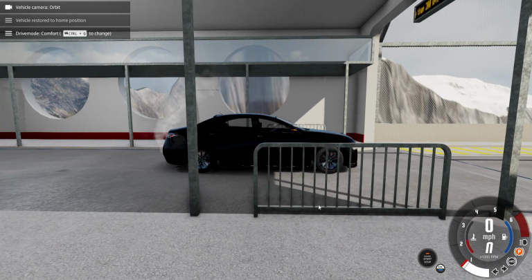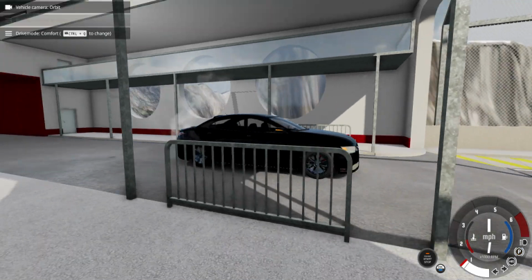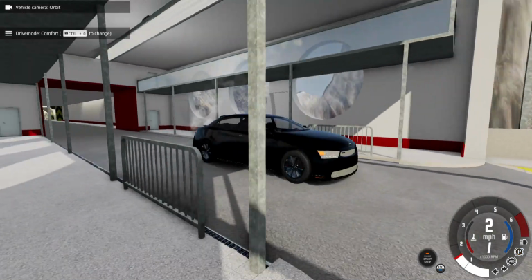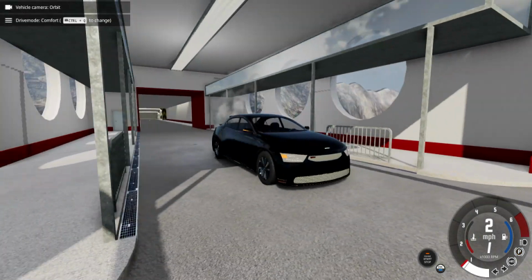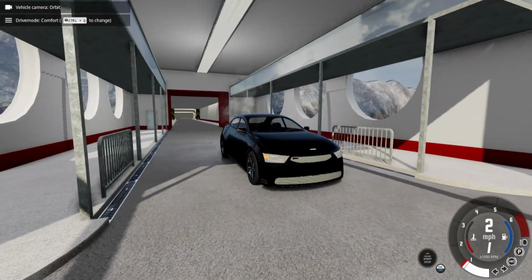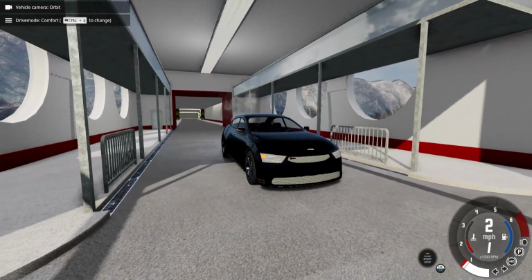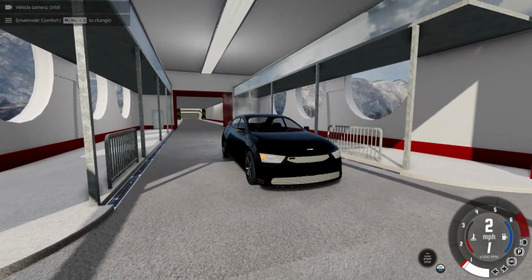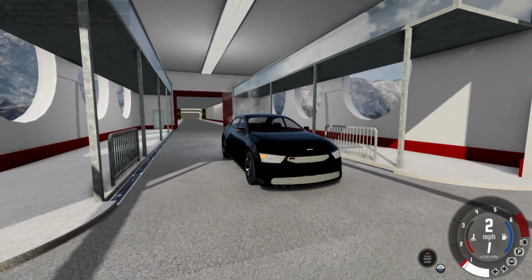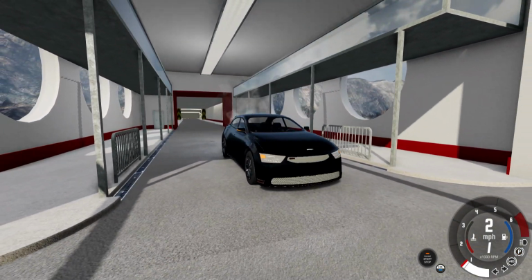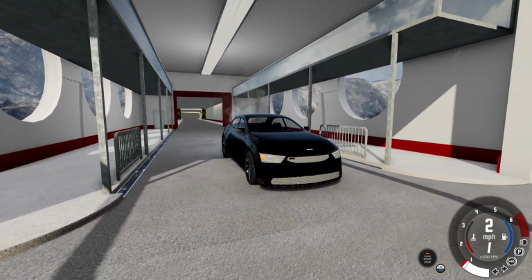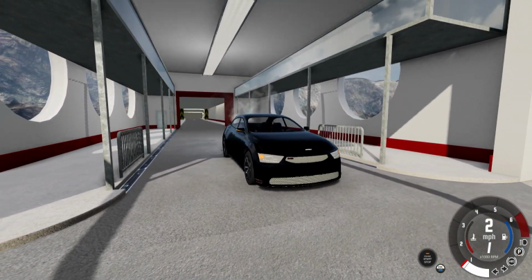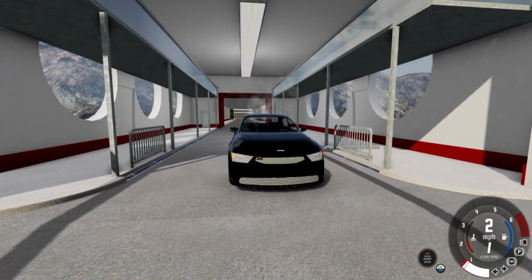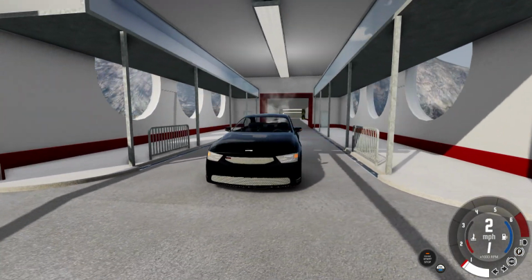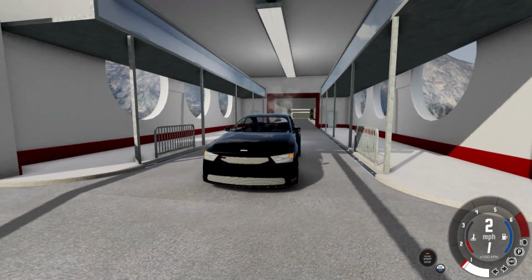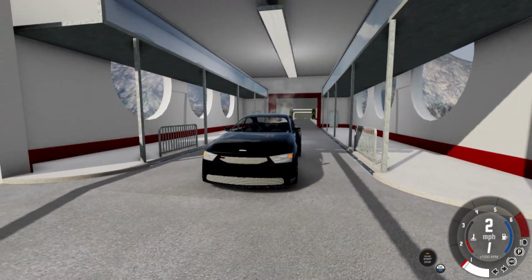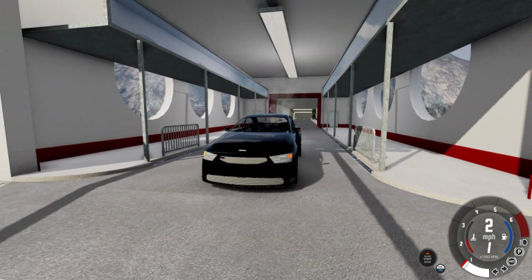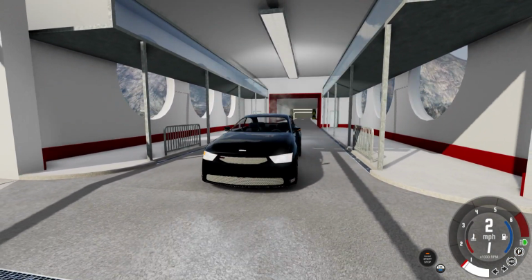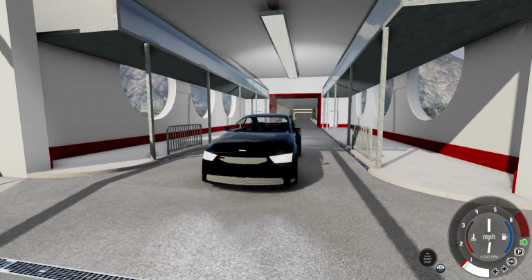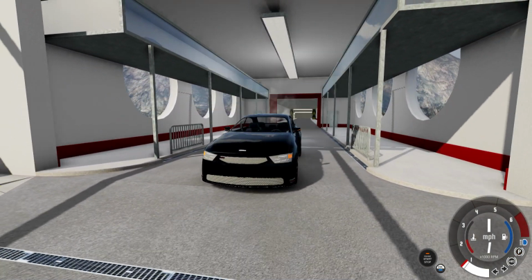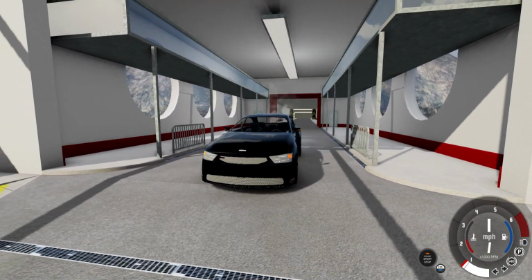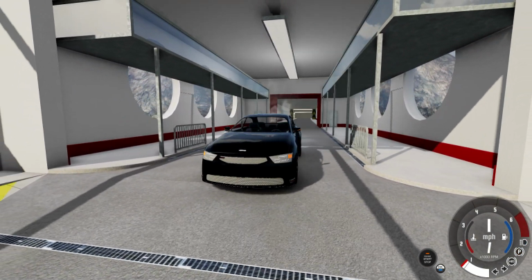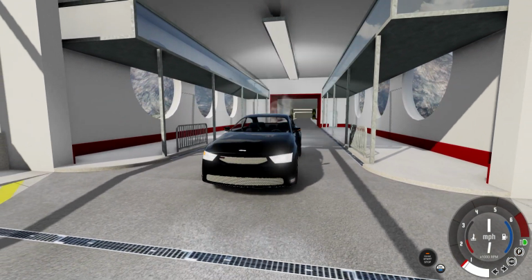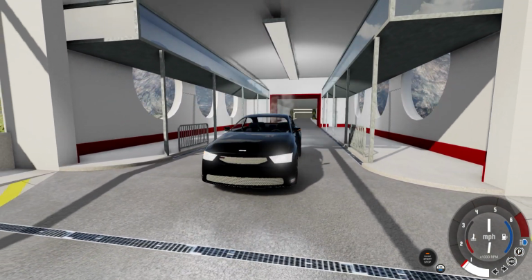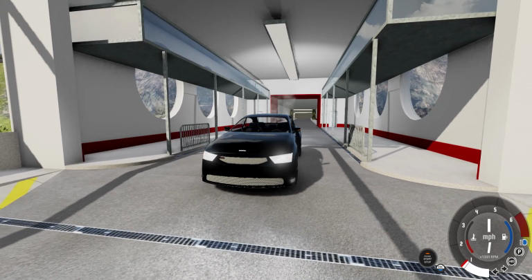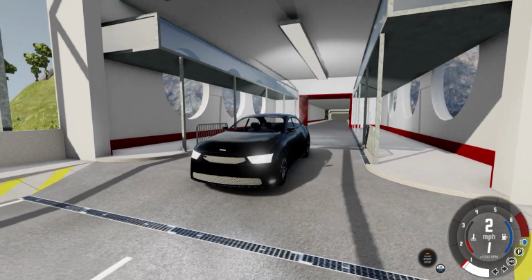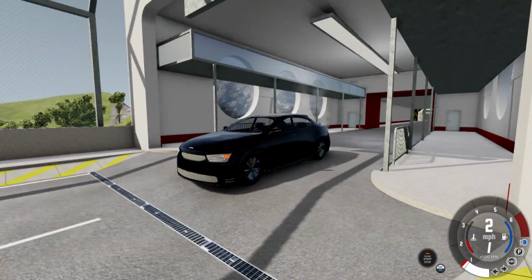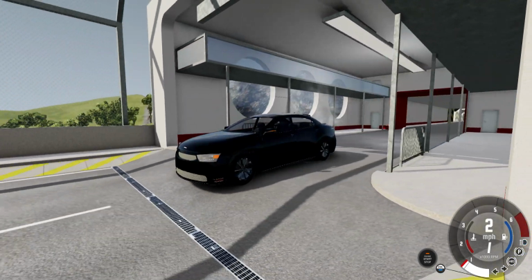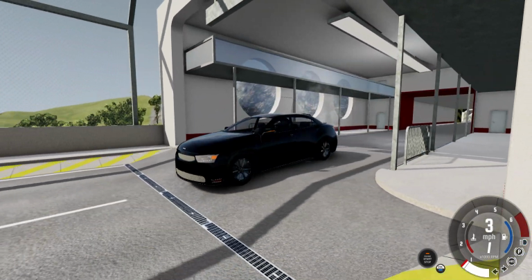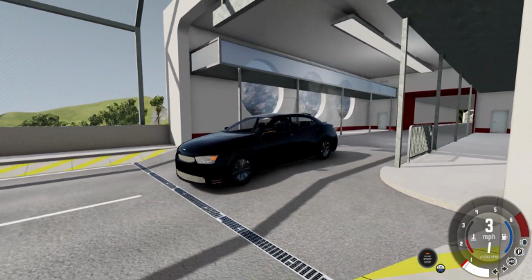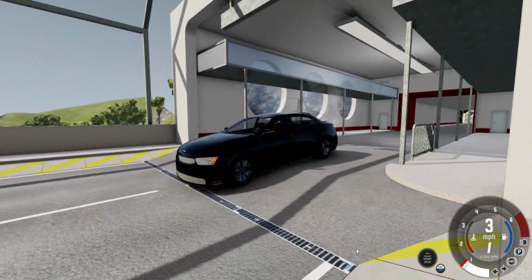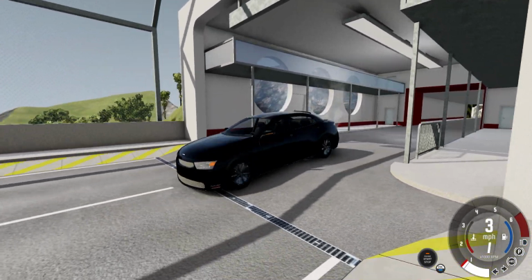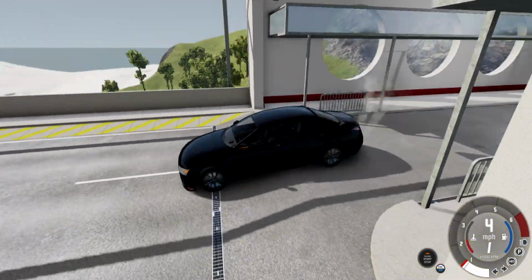This is the best automation car I ever made. The headlights aren't the best, but it's mostly in the interior.